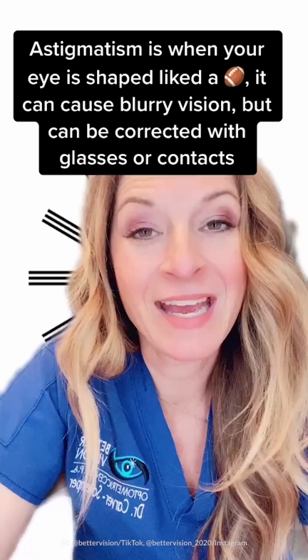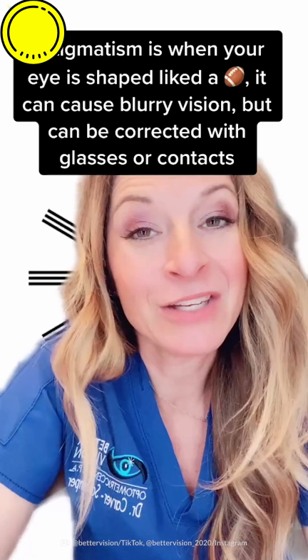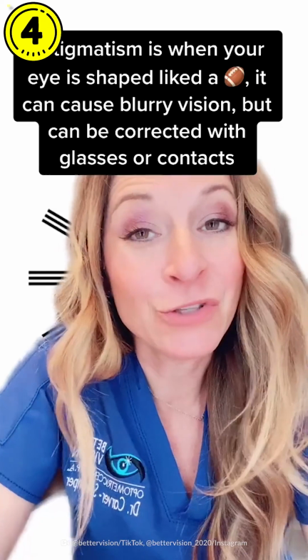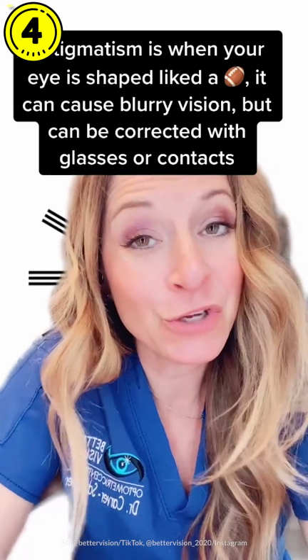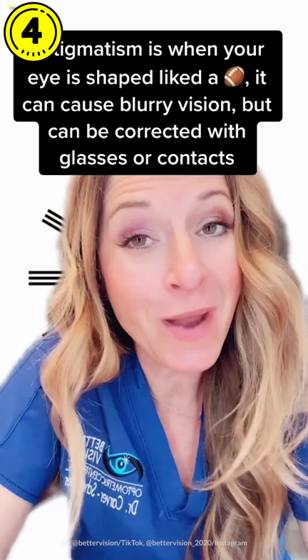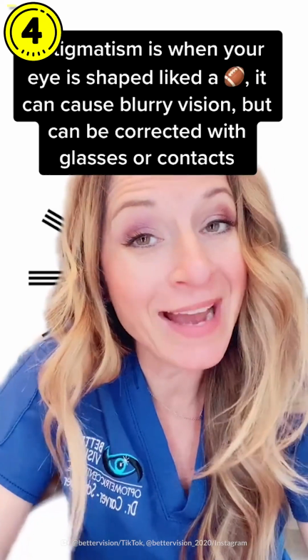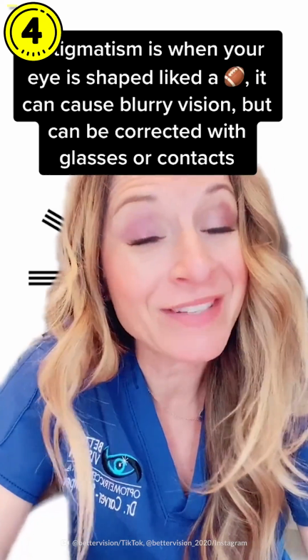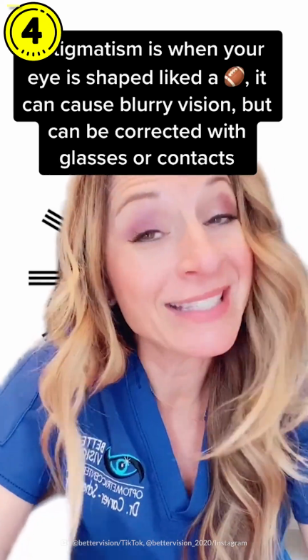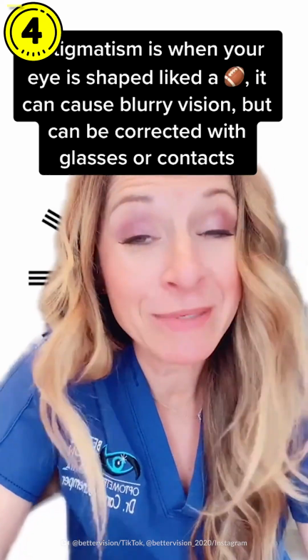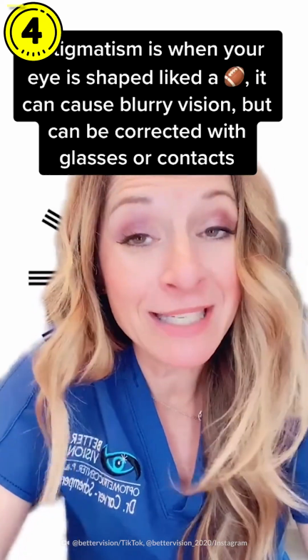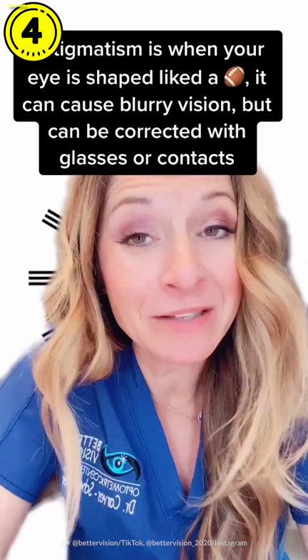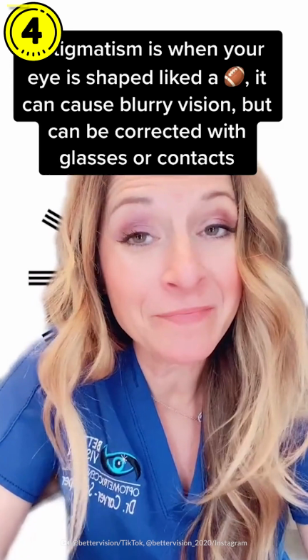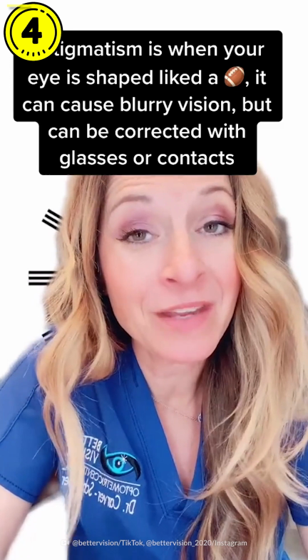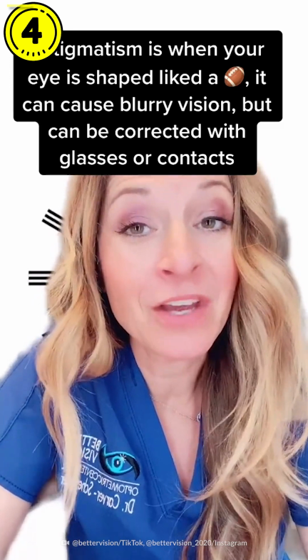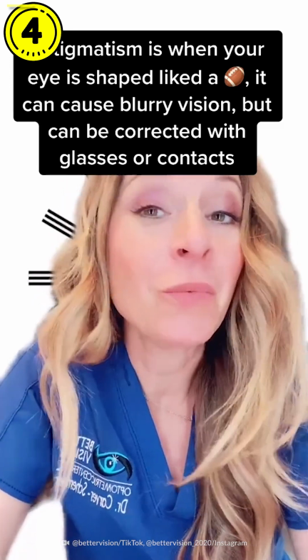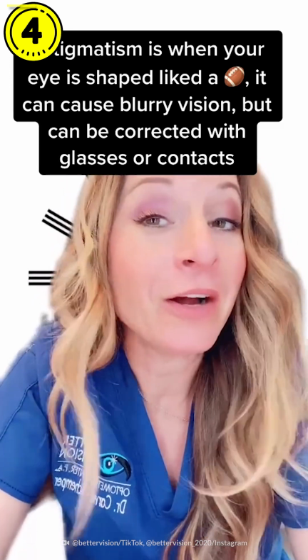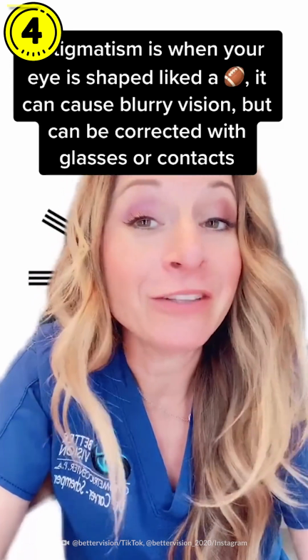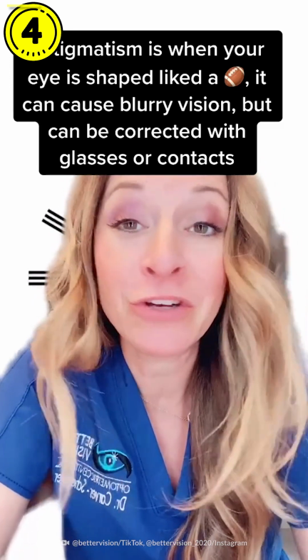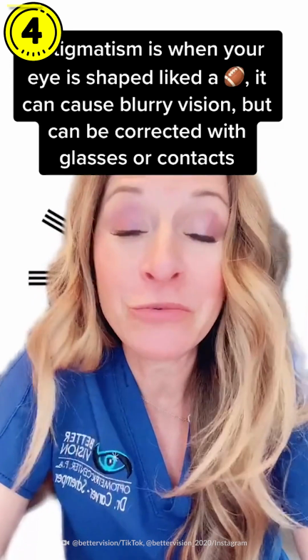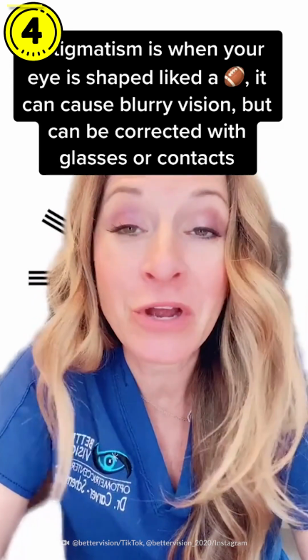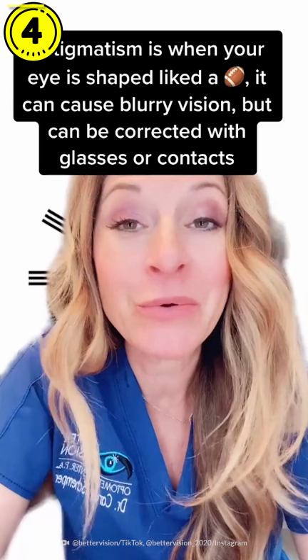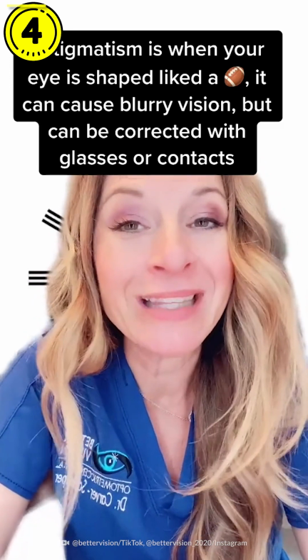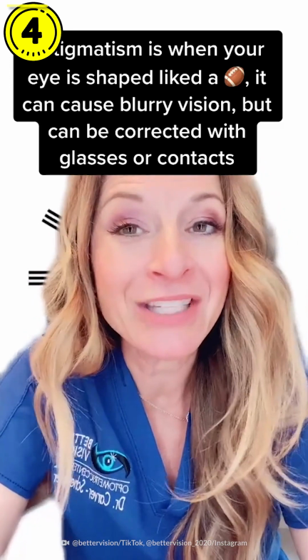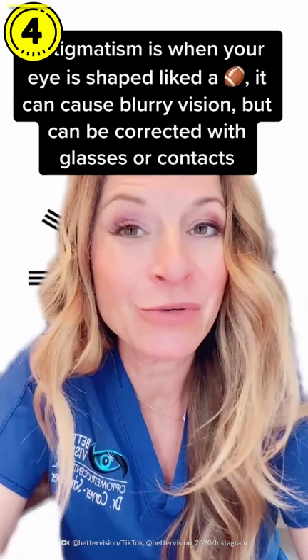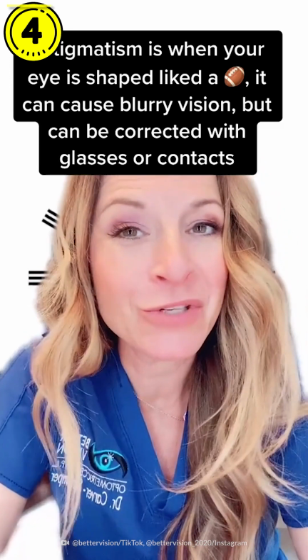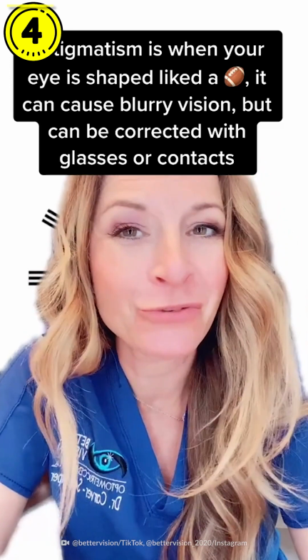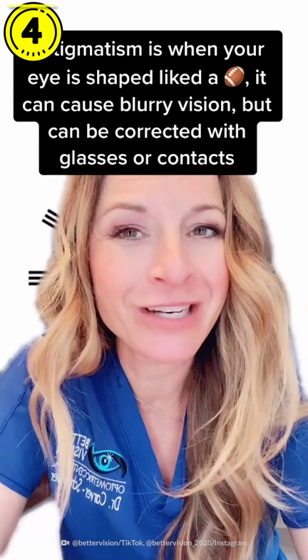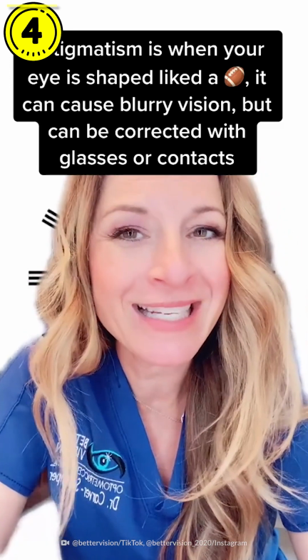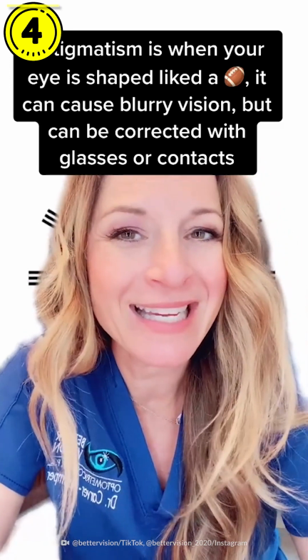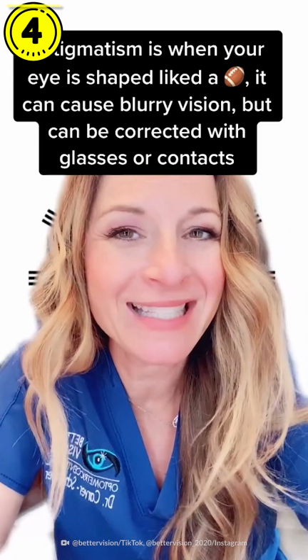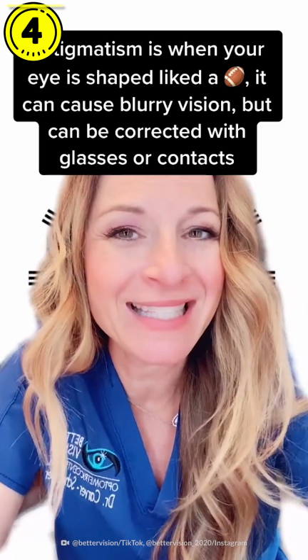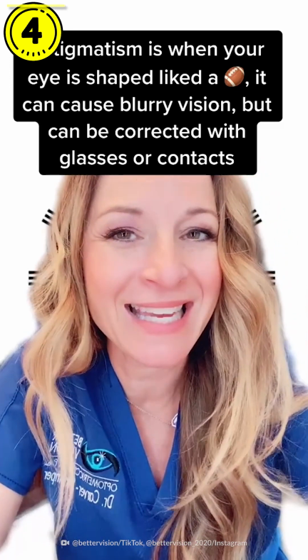Do you have astigmatism? Well, if you don't know, let's do a screening test to see.